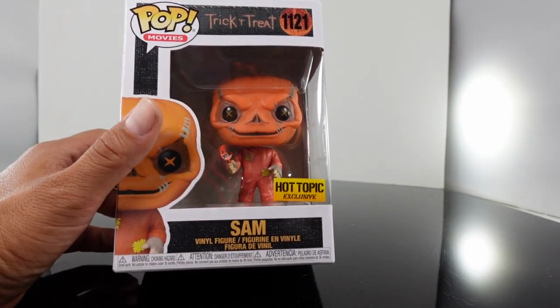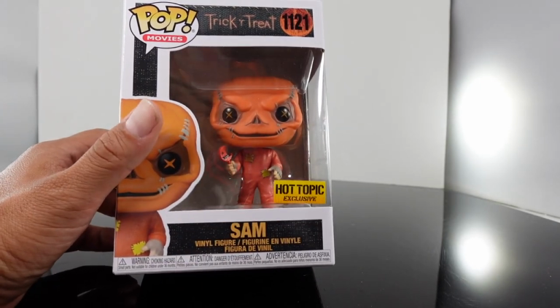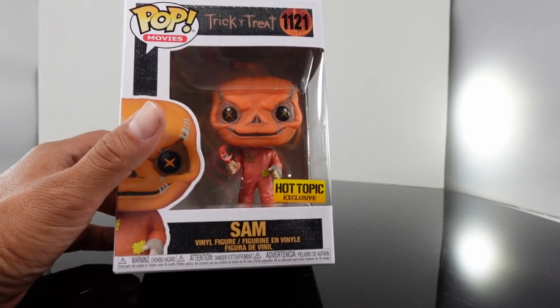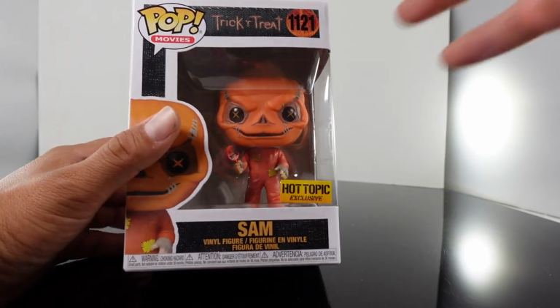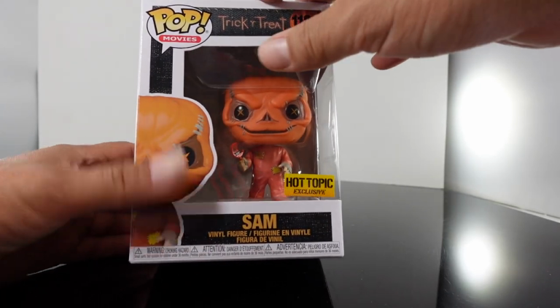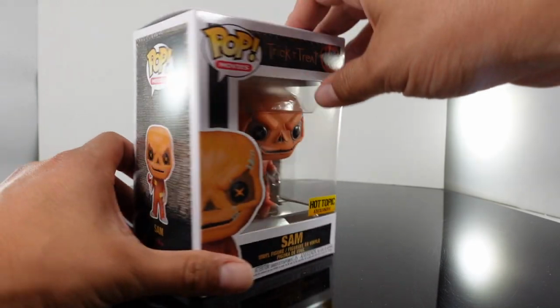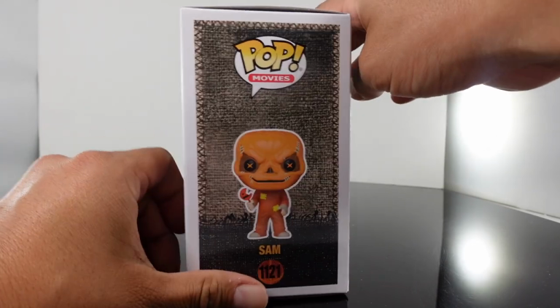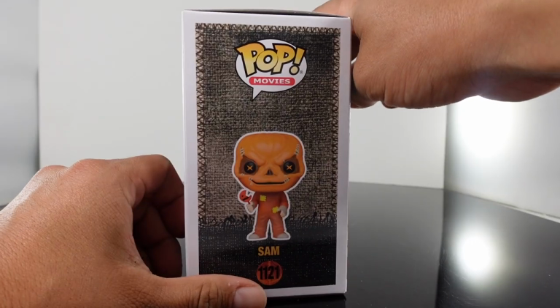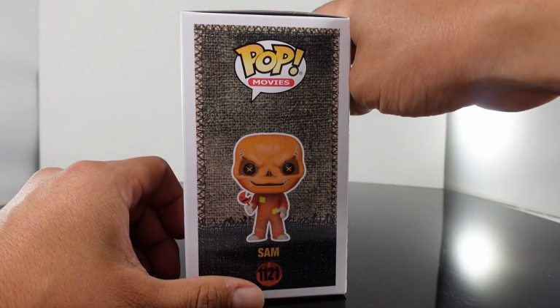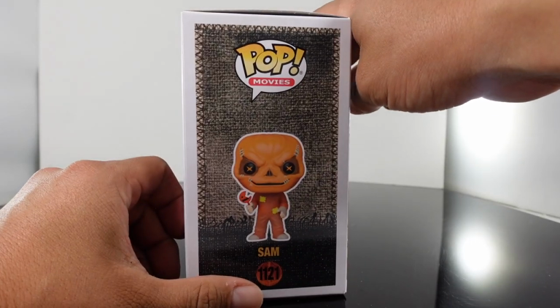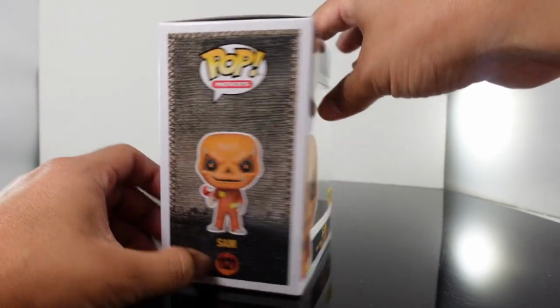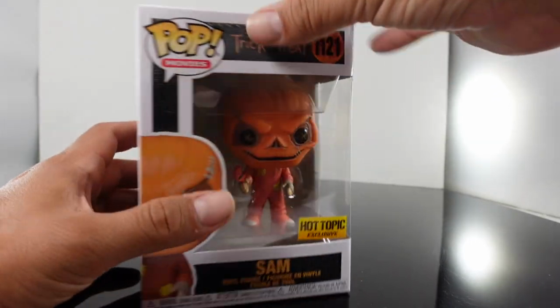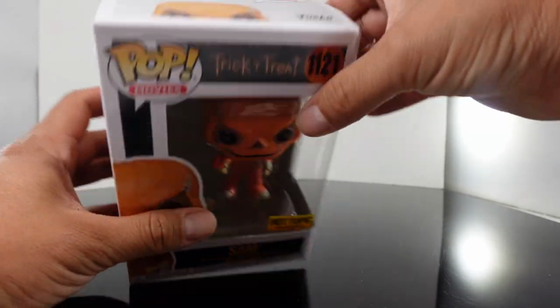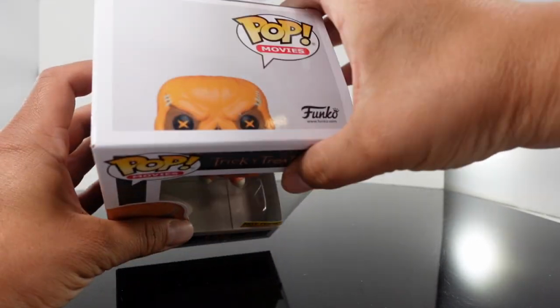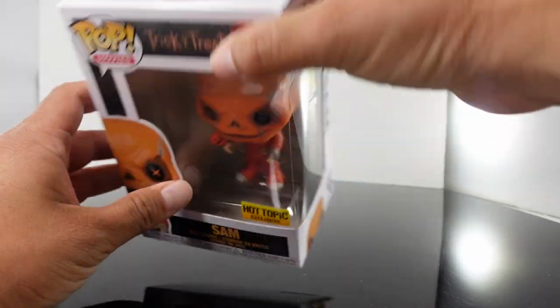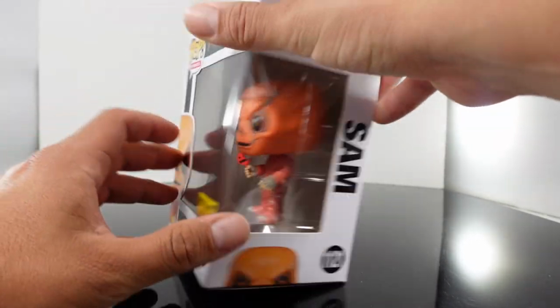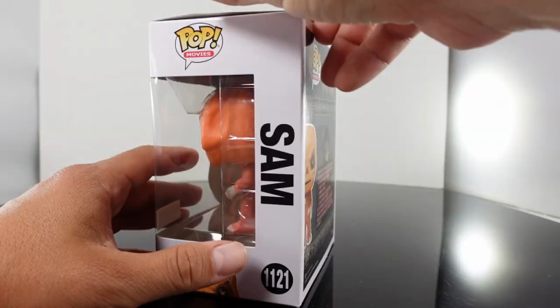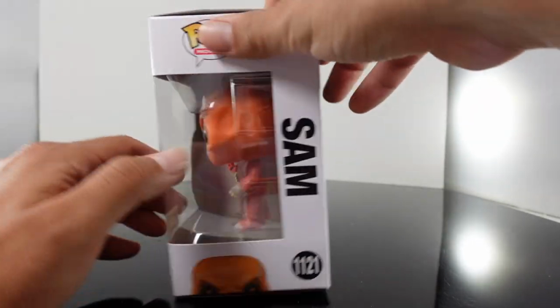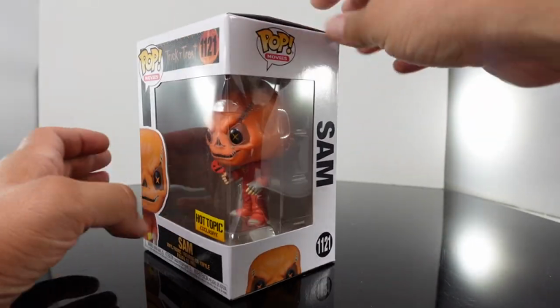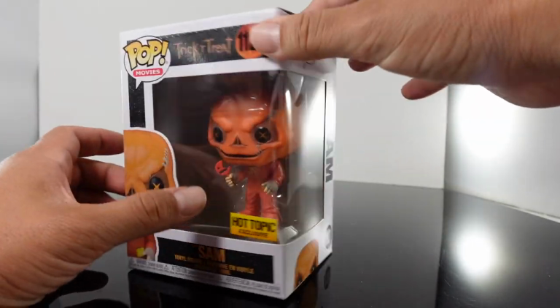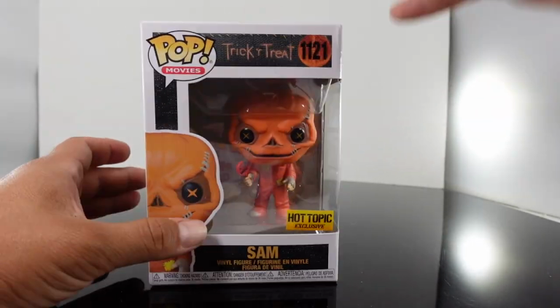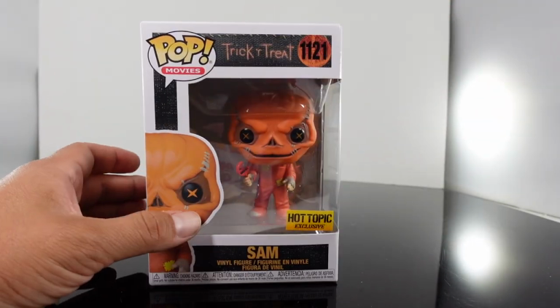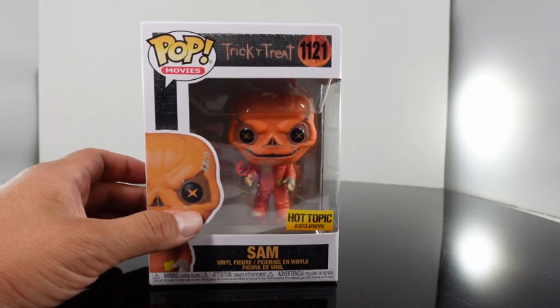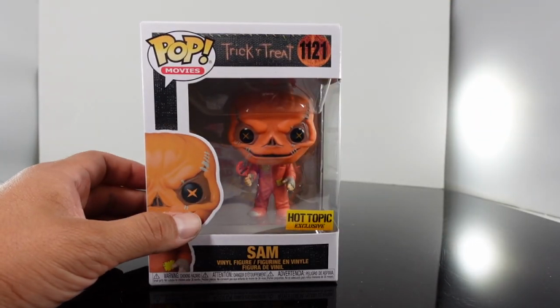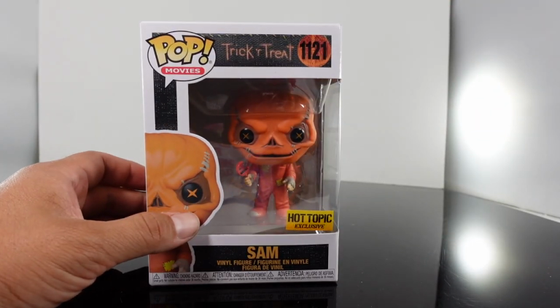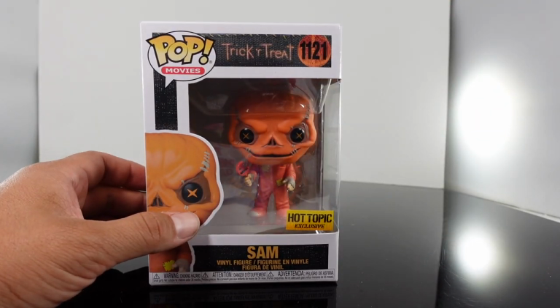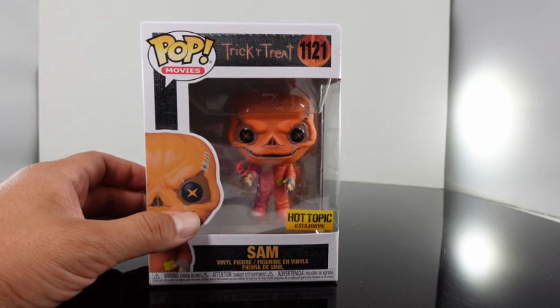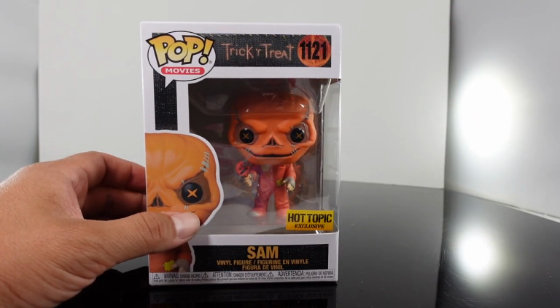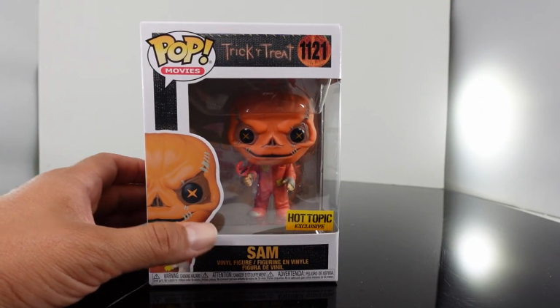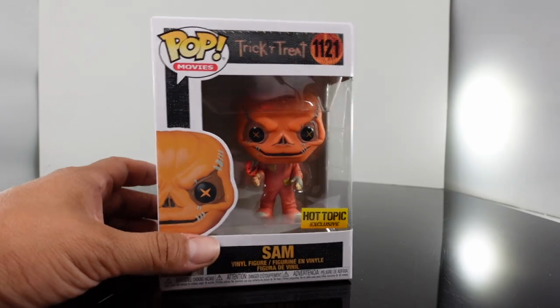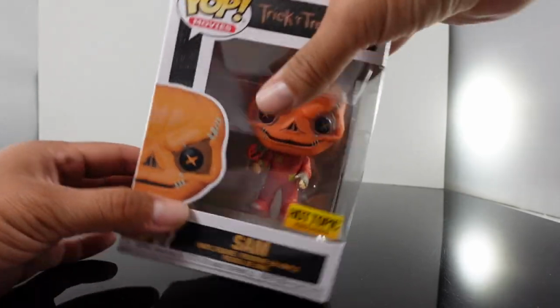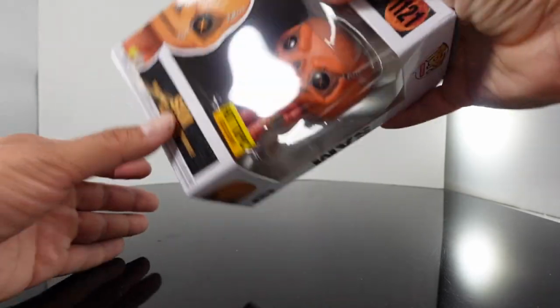This is a Hot Topic exclusive. They've released several versions of this guy. I think this is our fourth Sam, I believe.